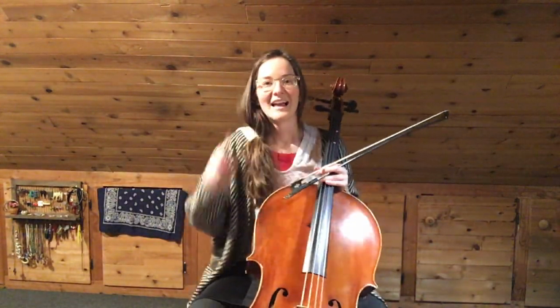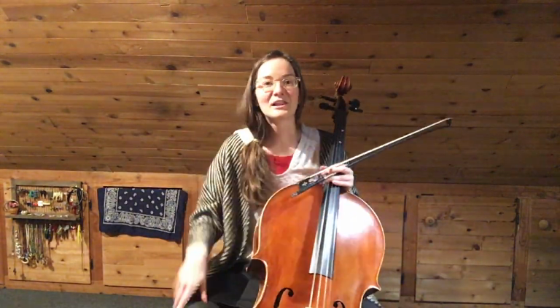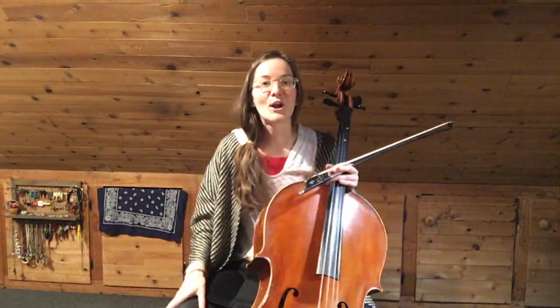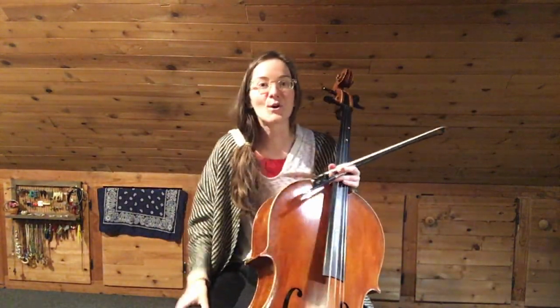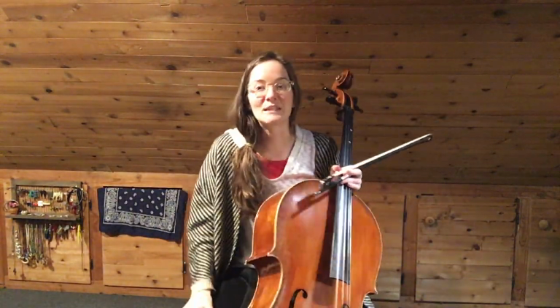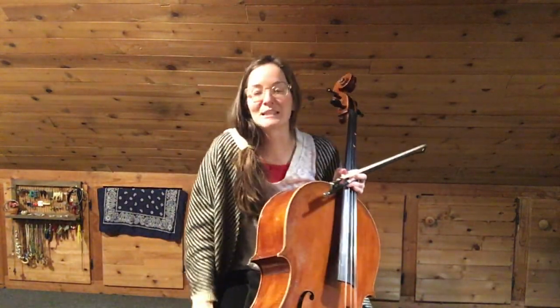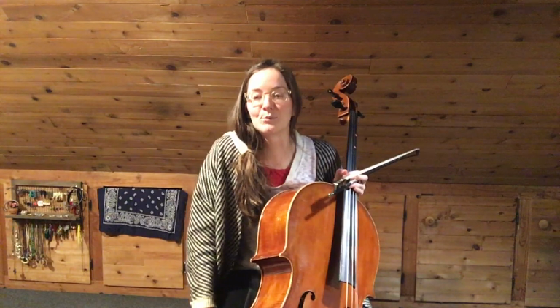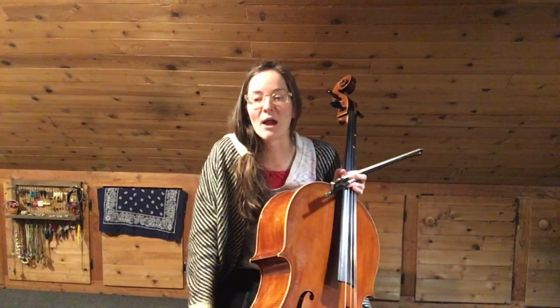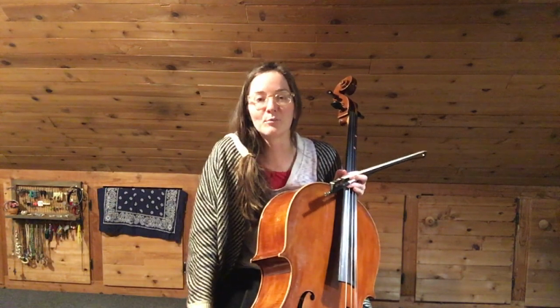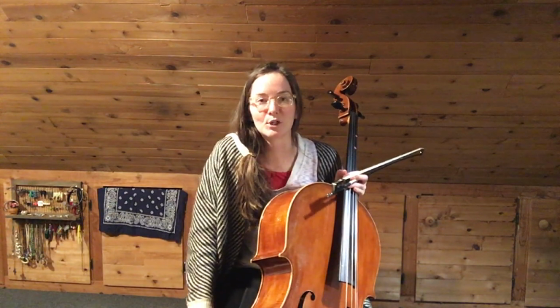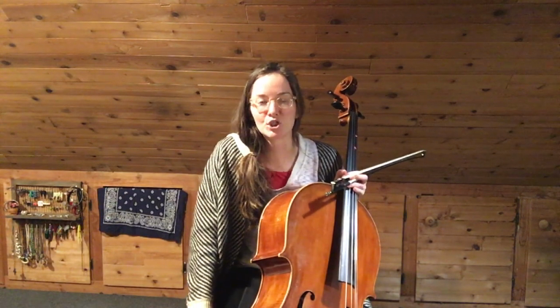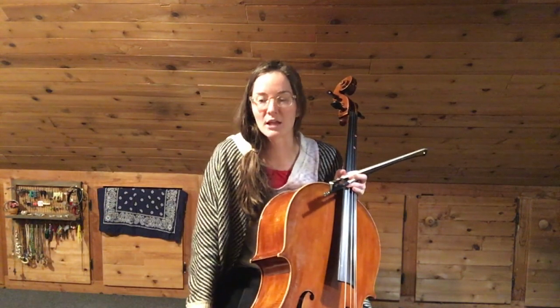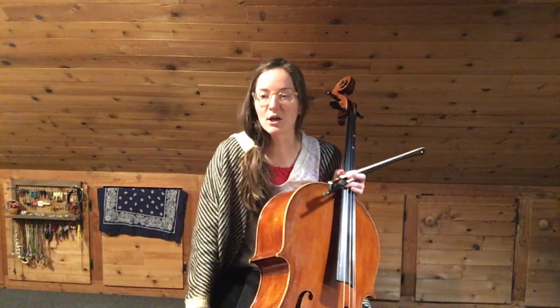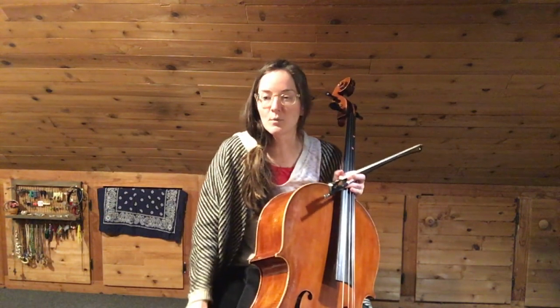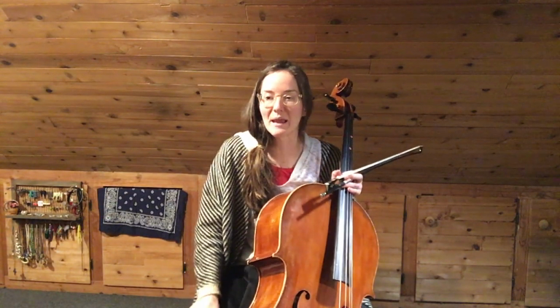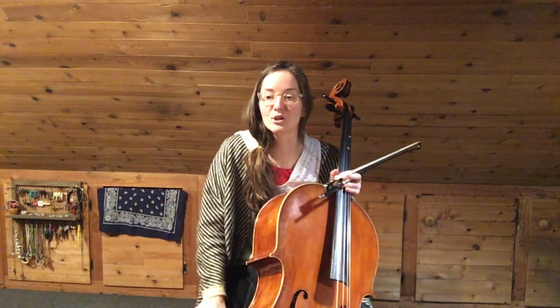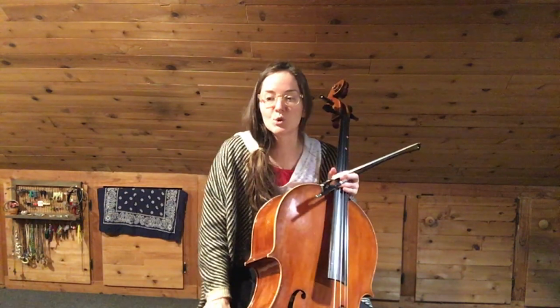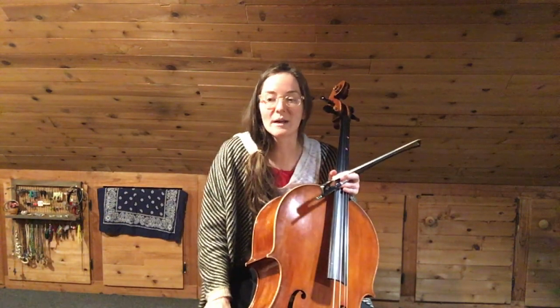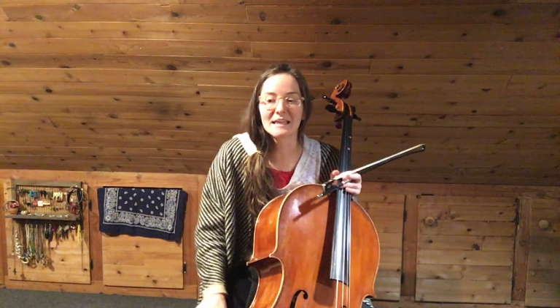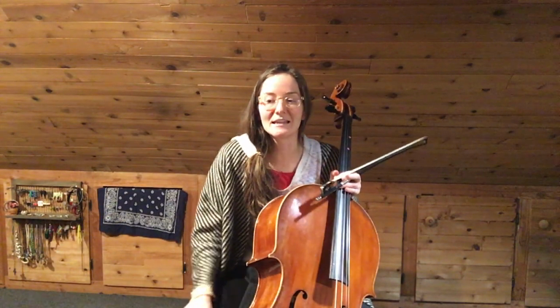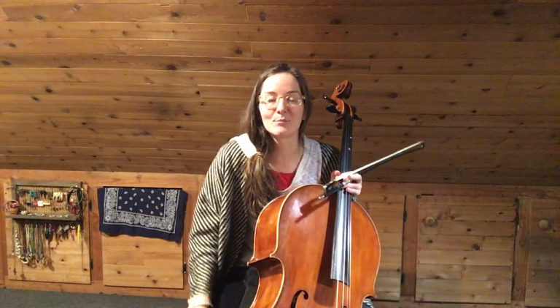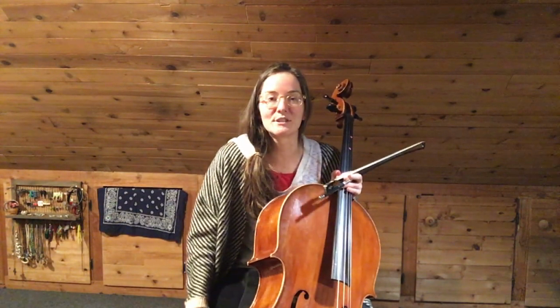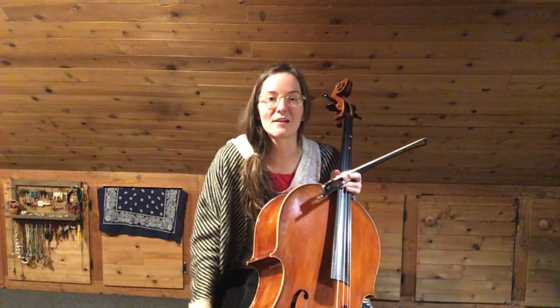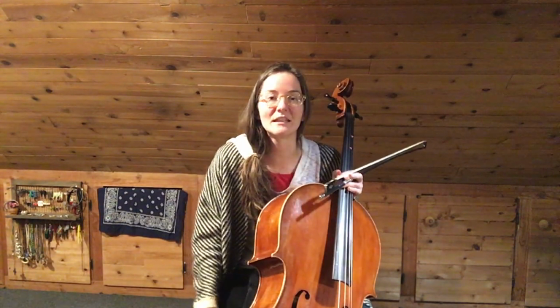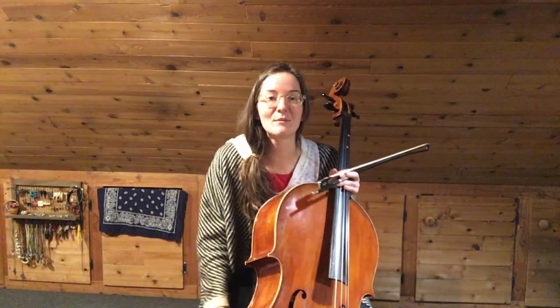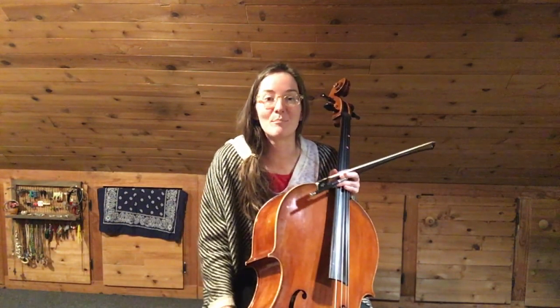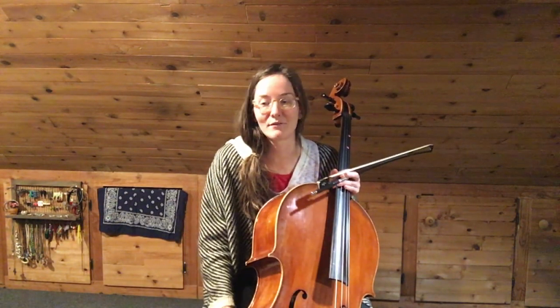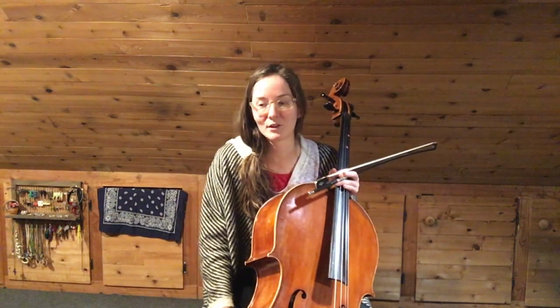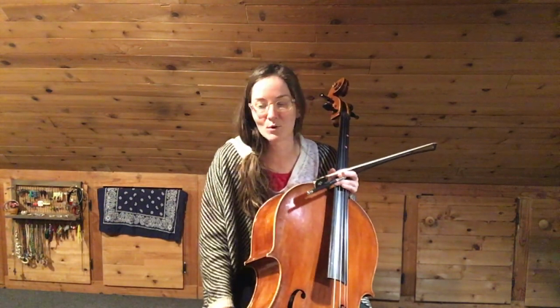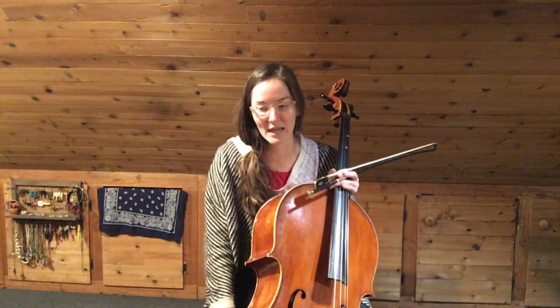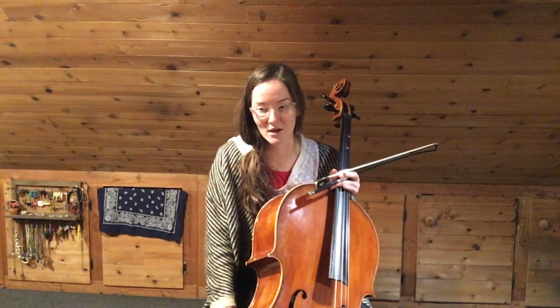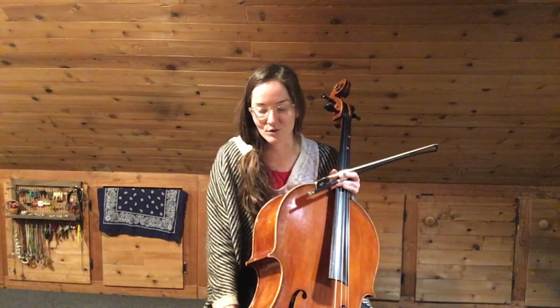Hello, this is Brown Book Cello, page 28, number 70, Buffalo Gals.